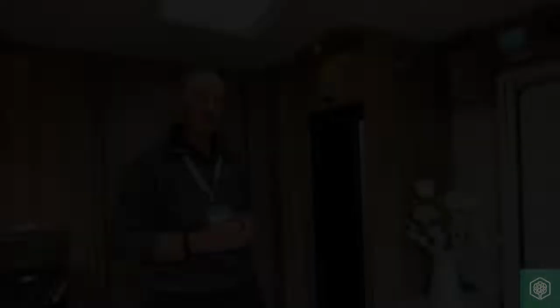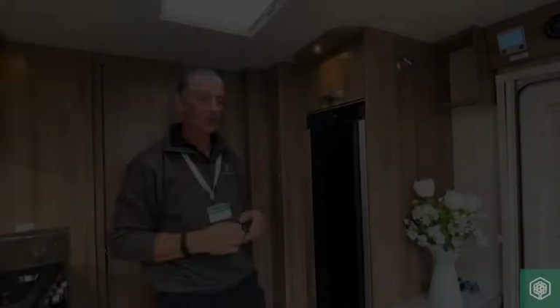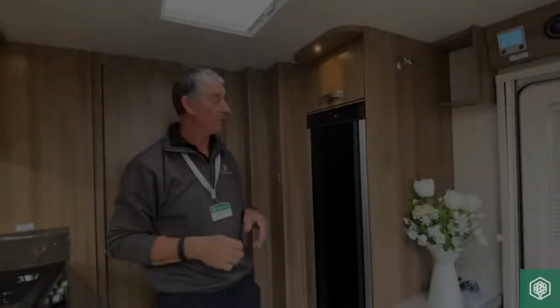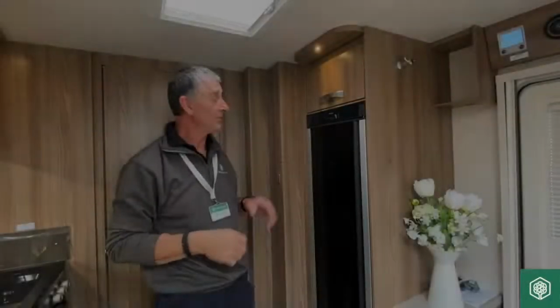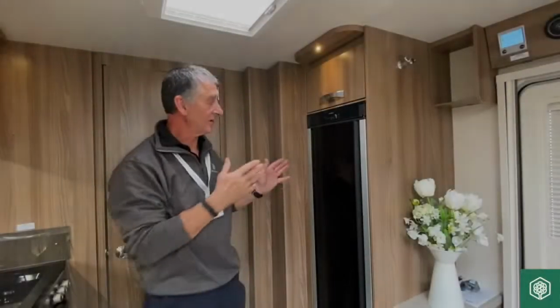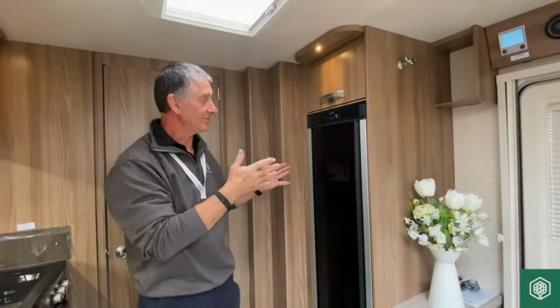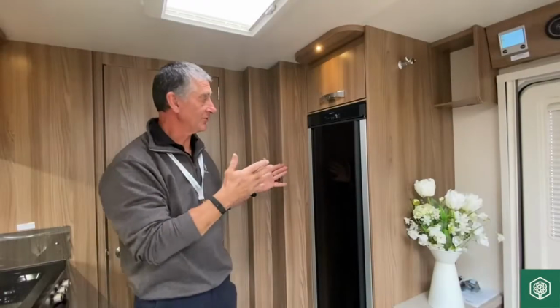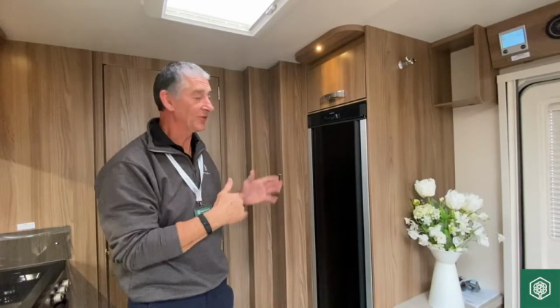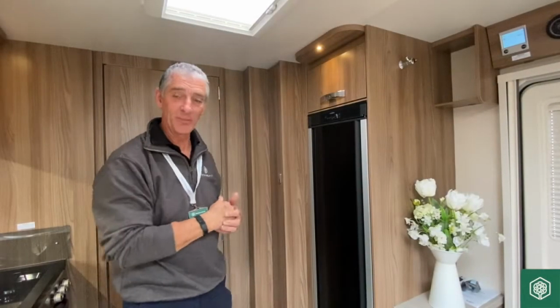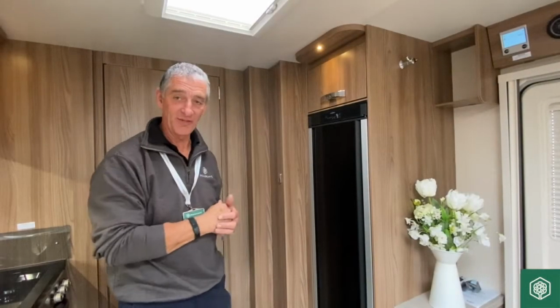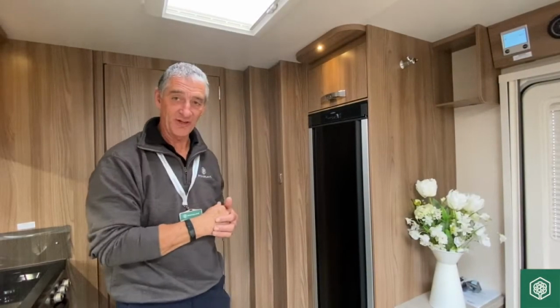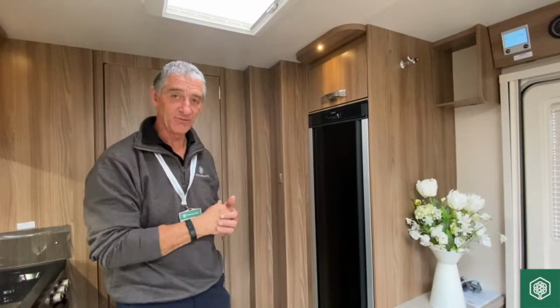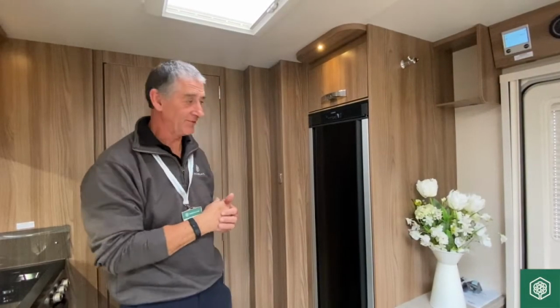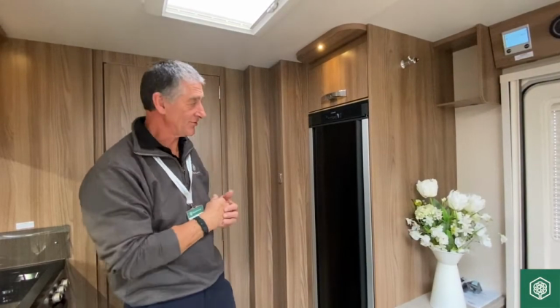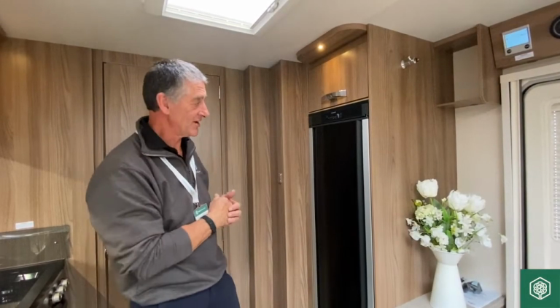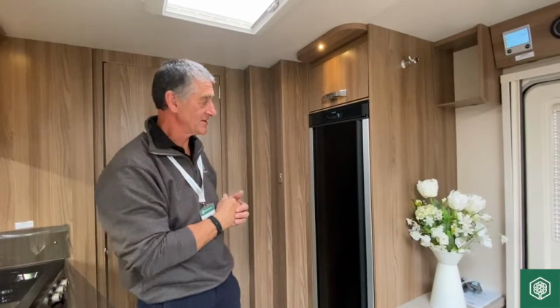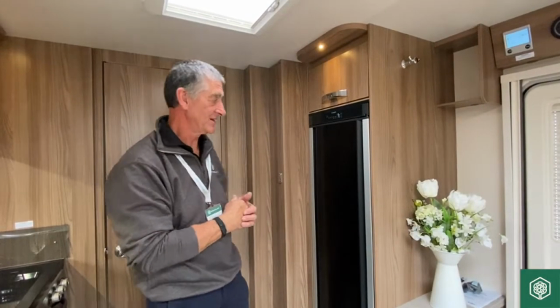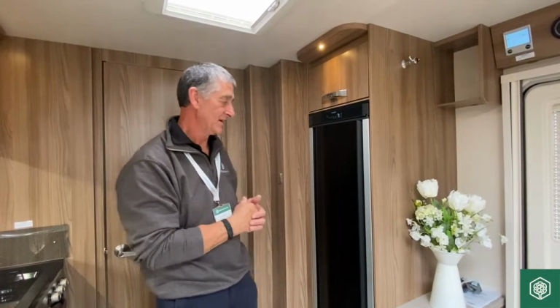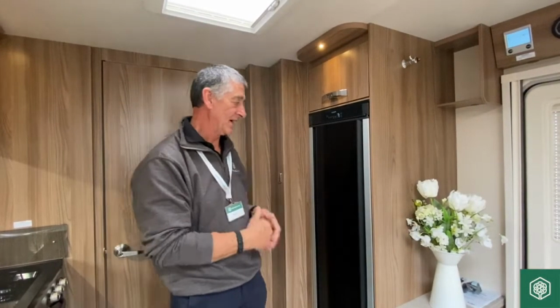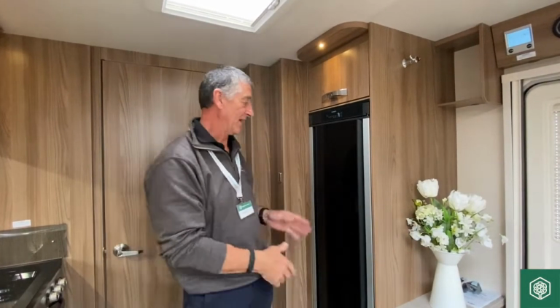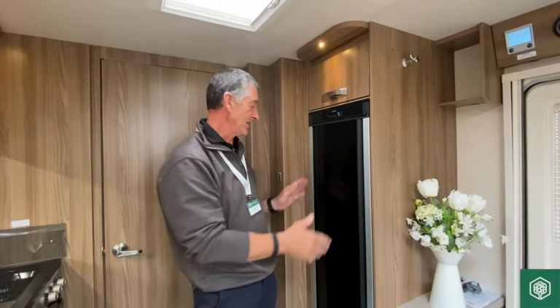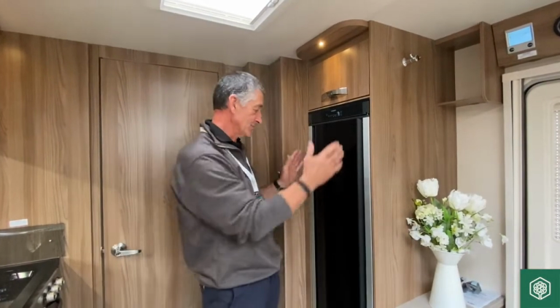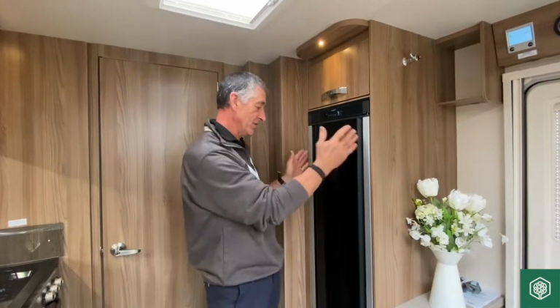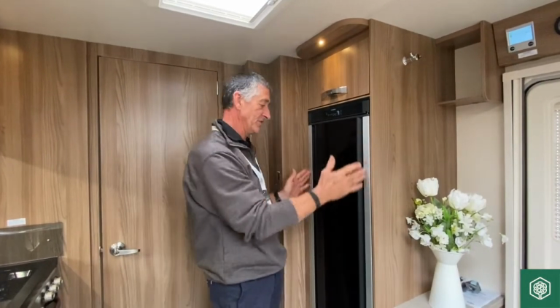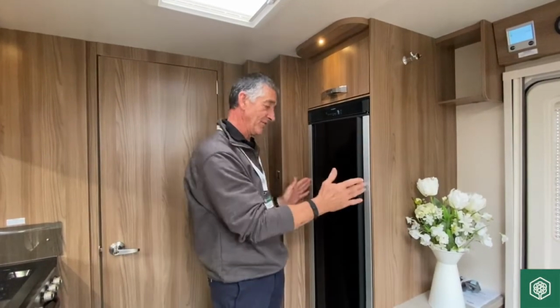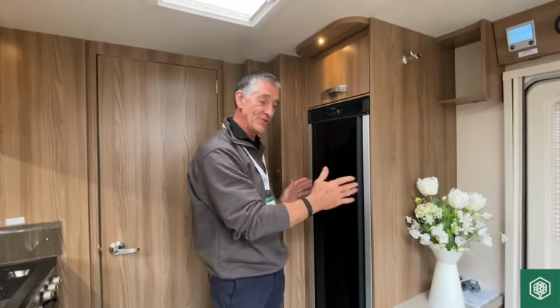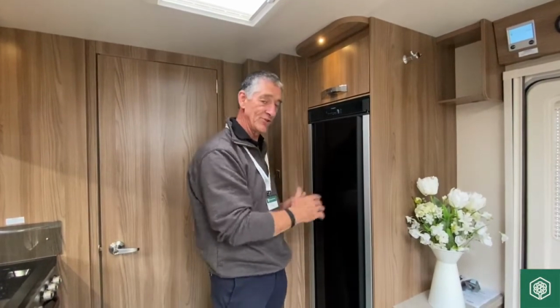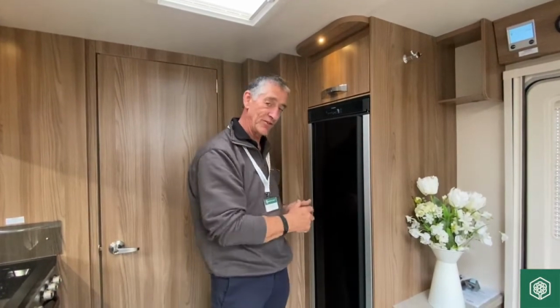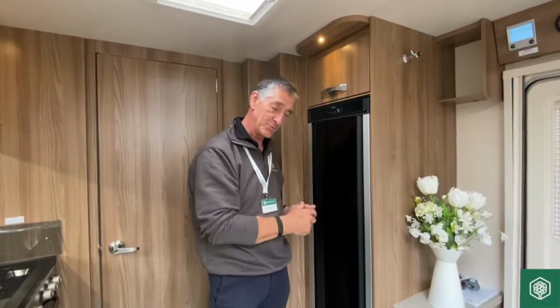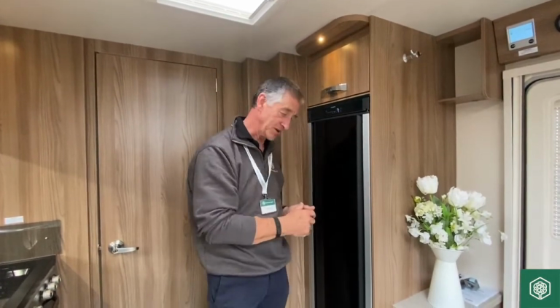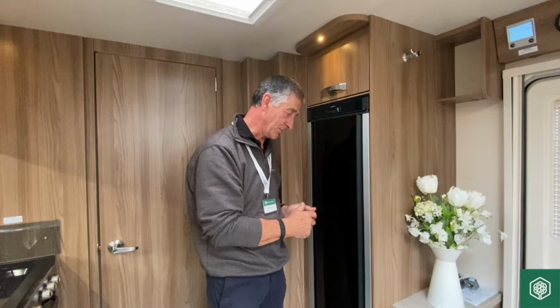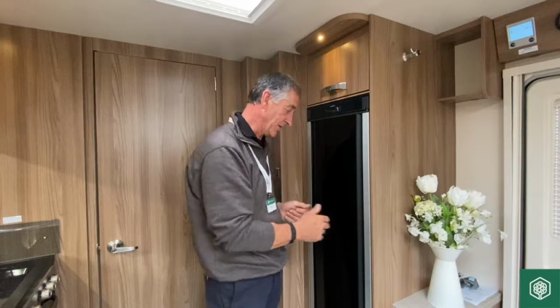Moving over to the Dometic refrigerator — there are some nice little features on this particular product.